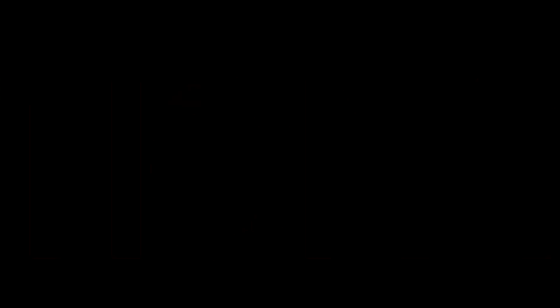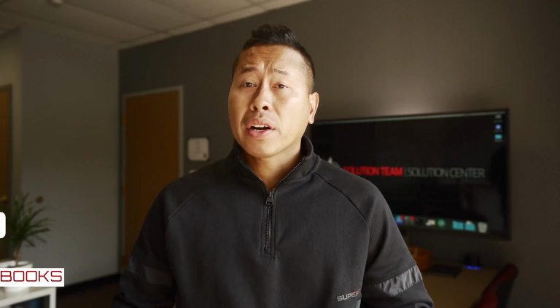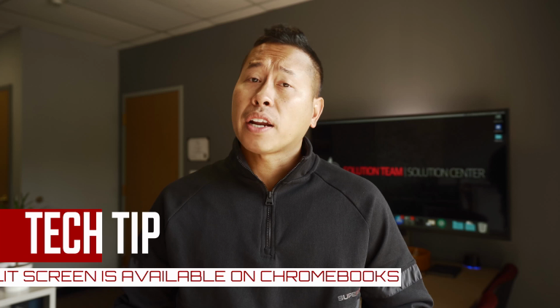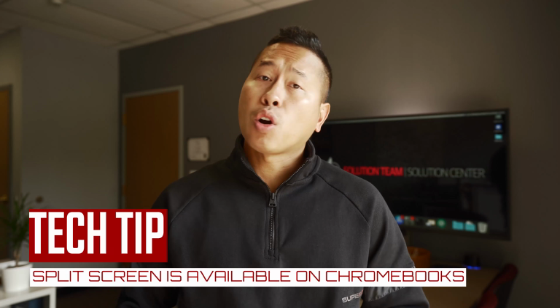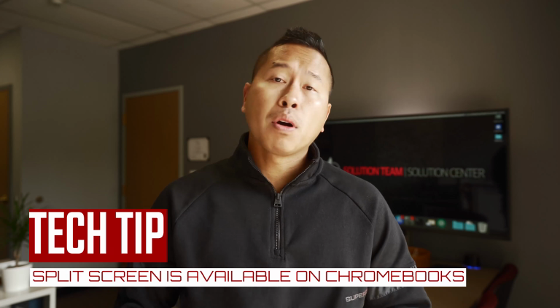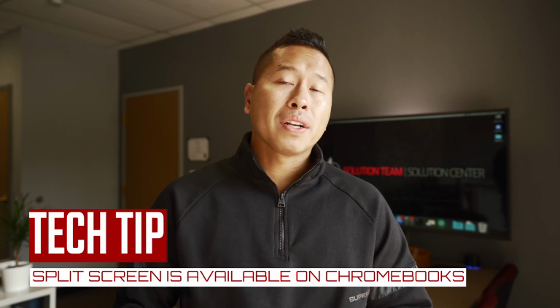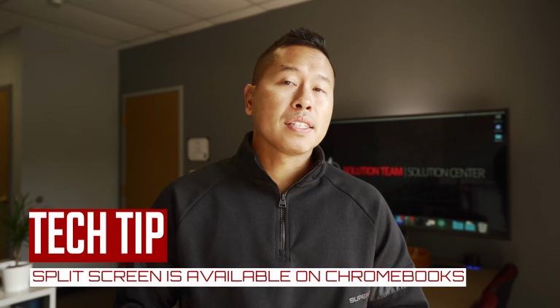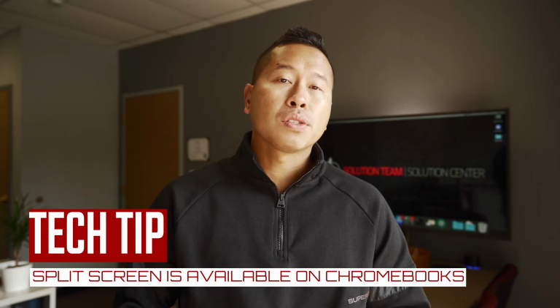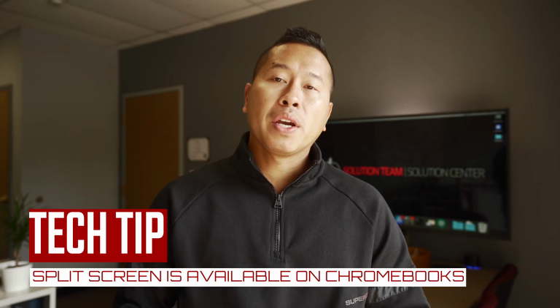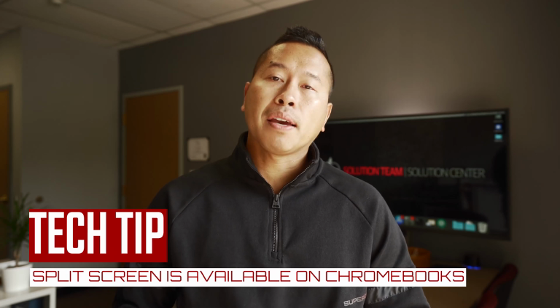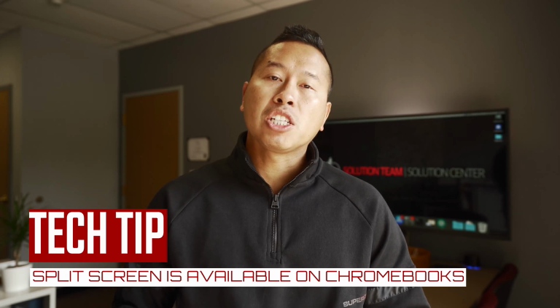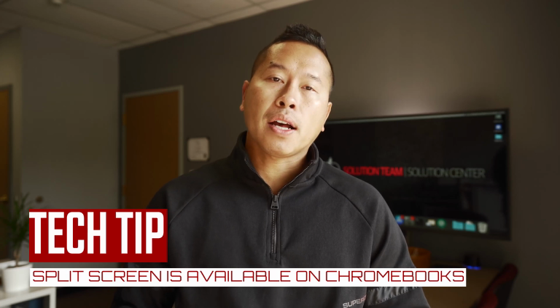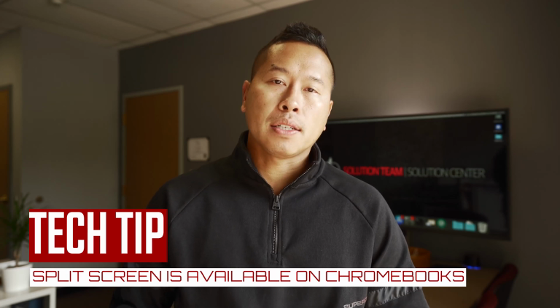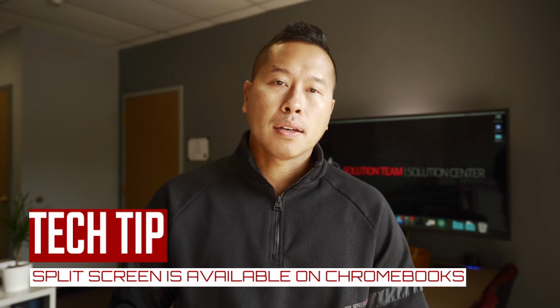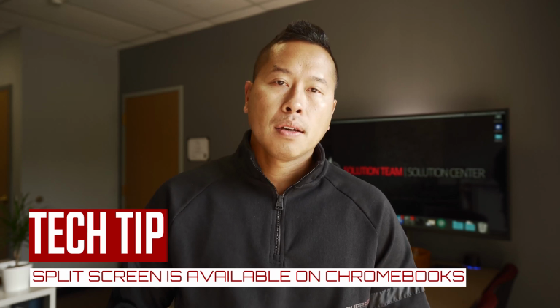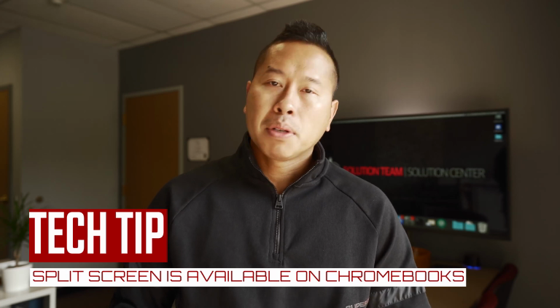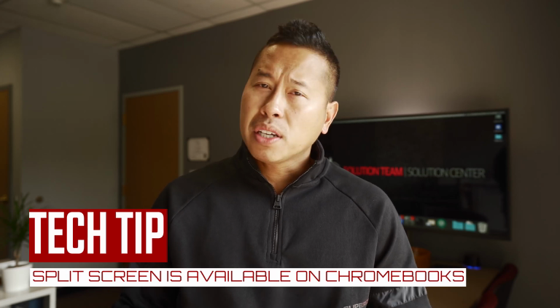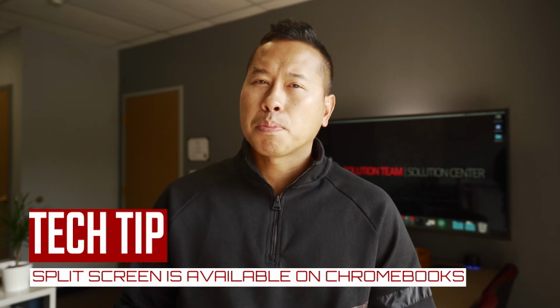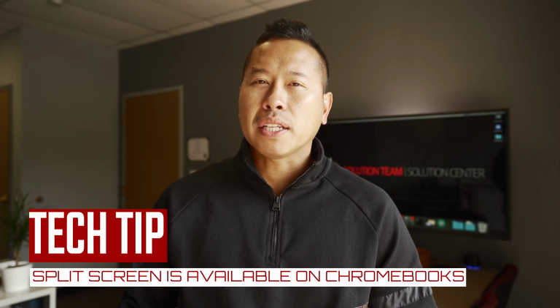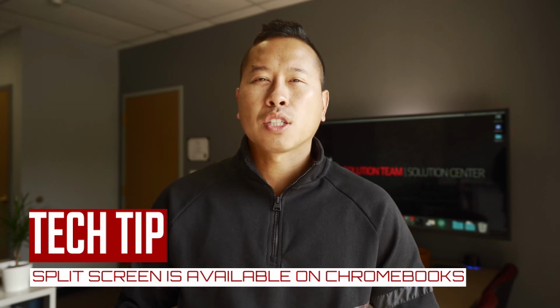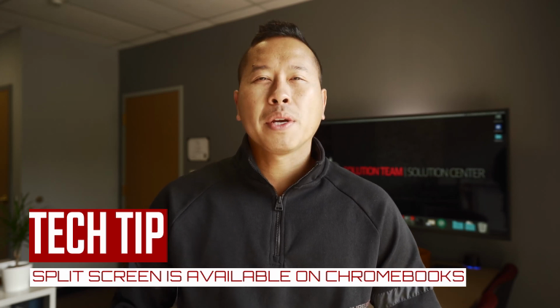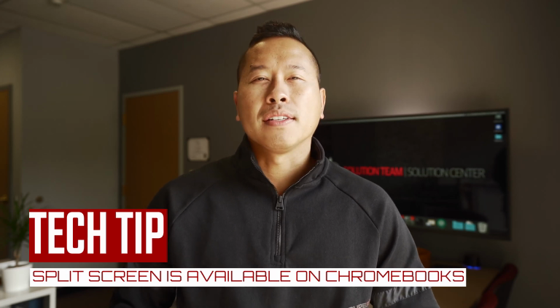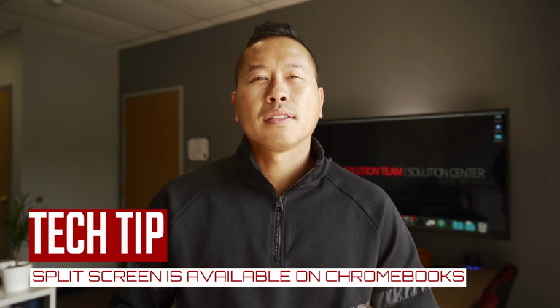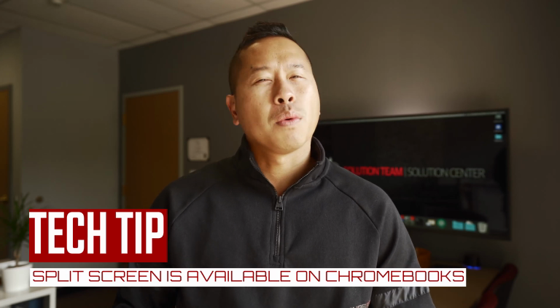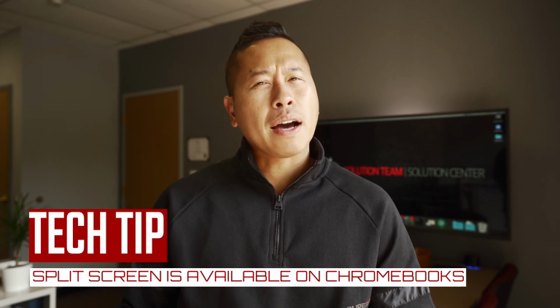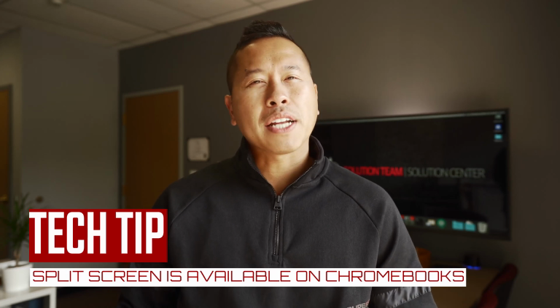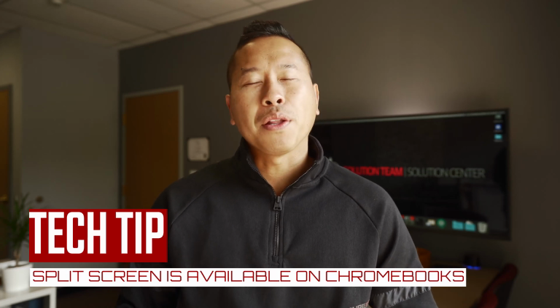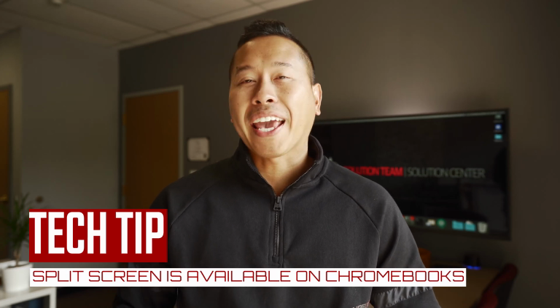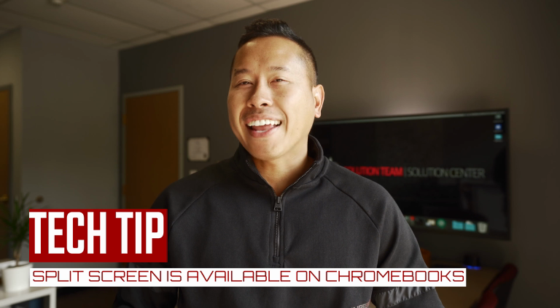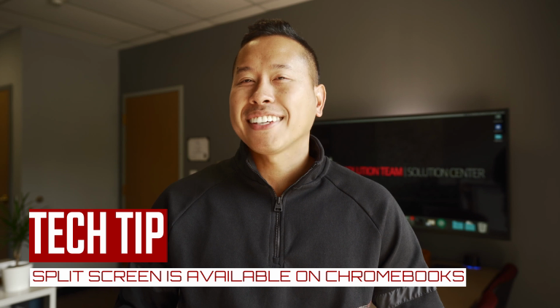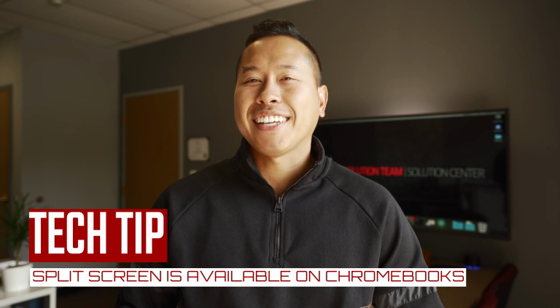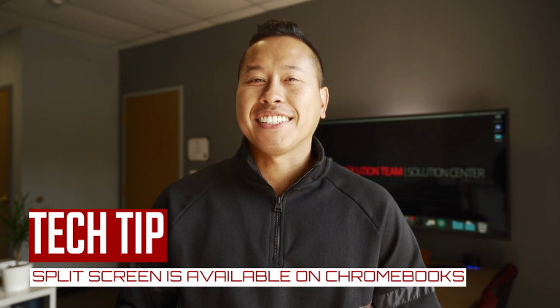Working on a Chromebook with a single screen can be challenging, but you can split screens without downloading any extensions.